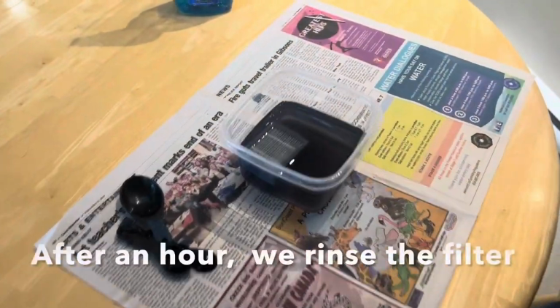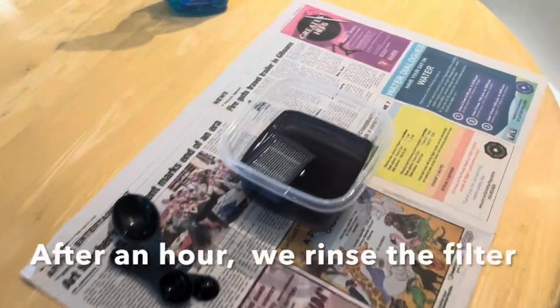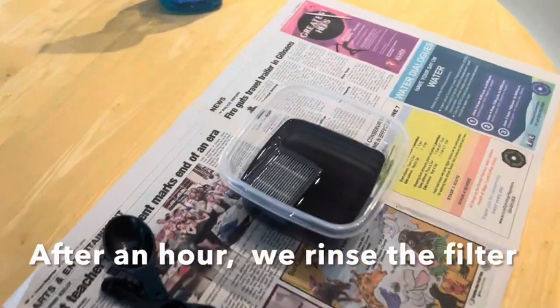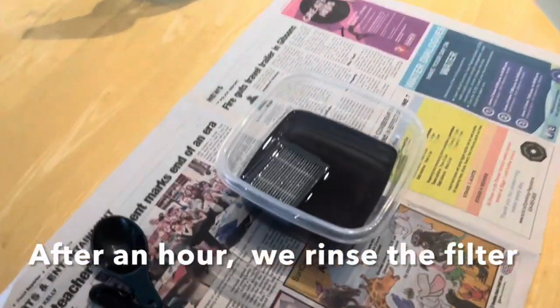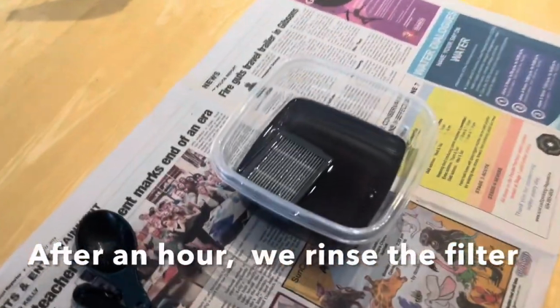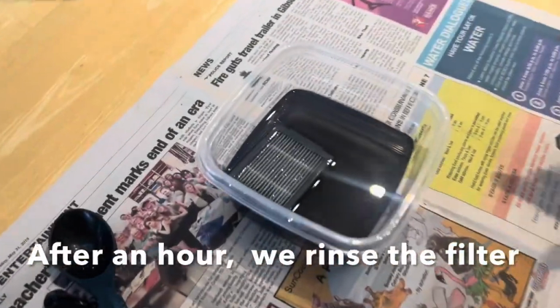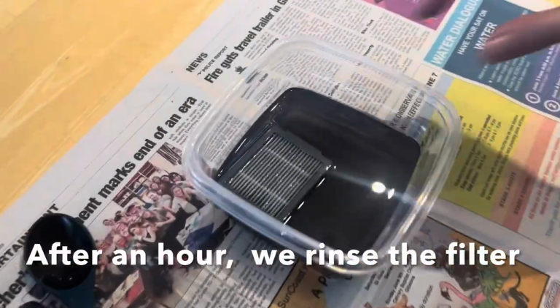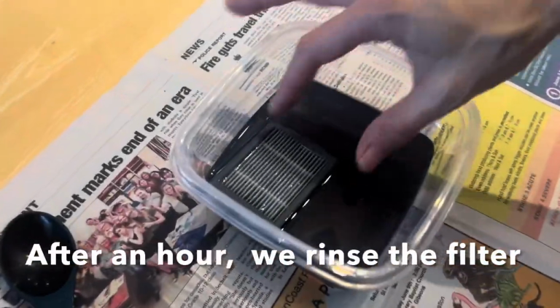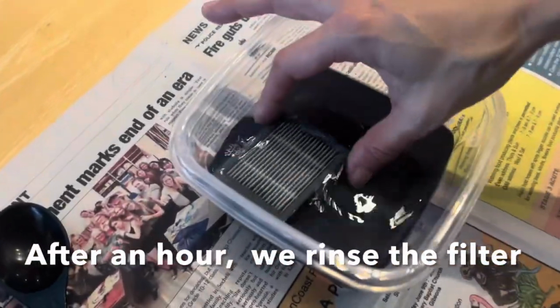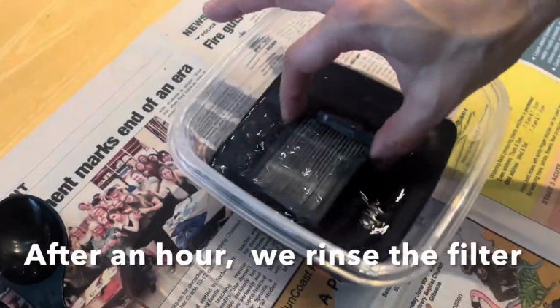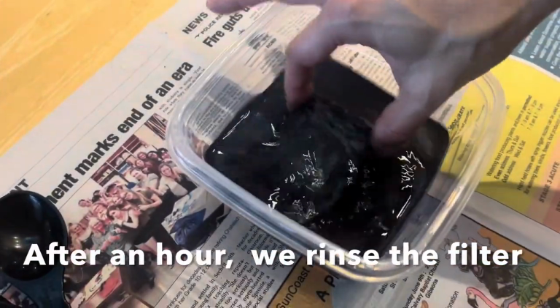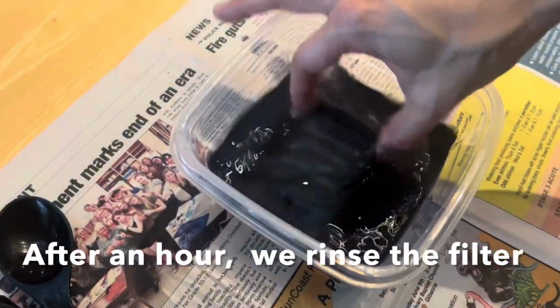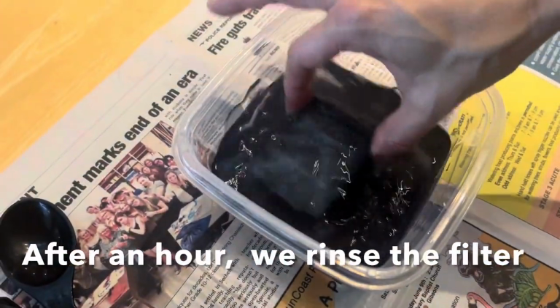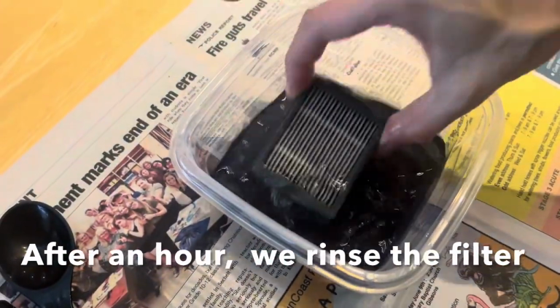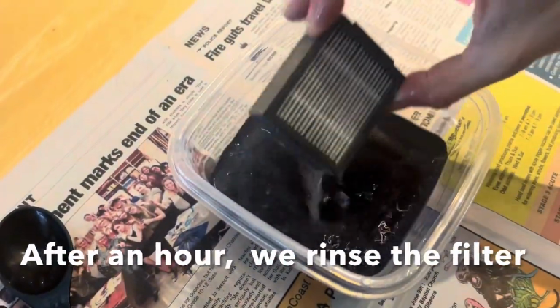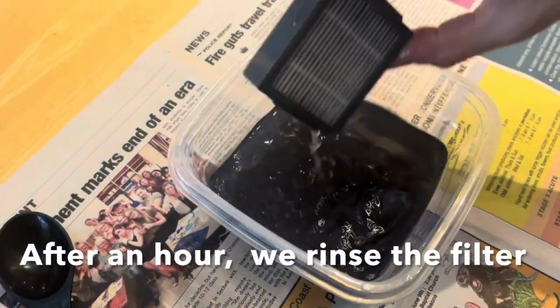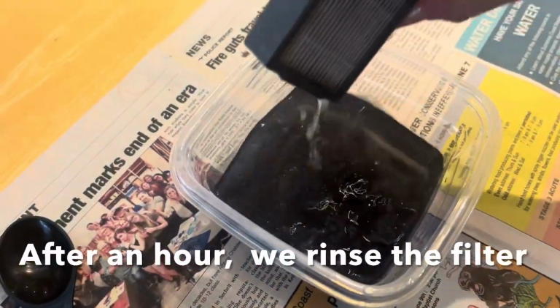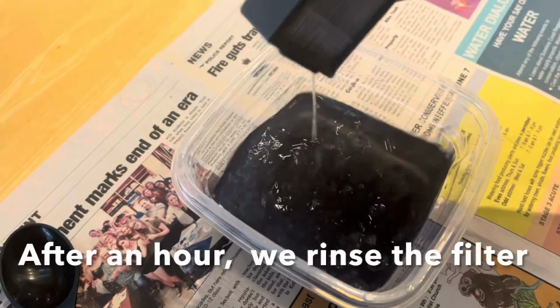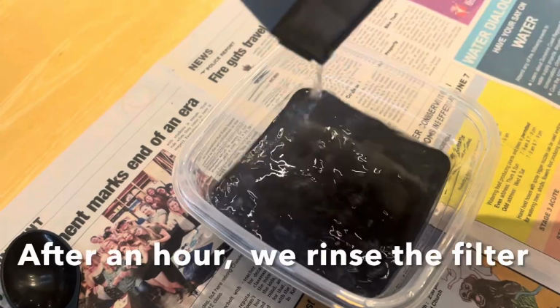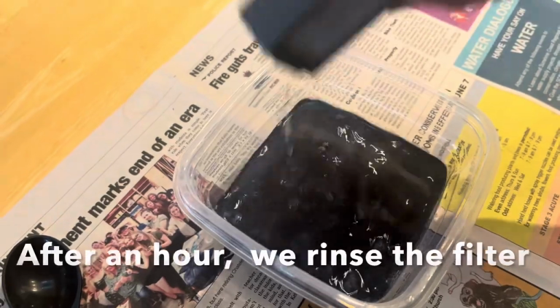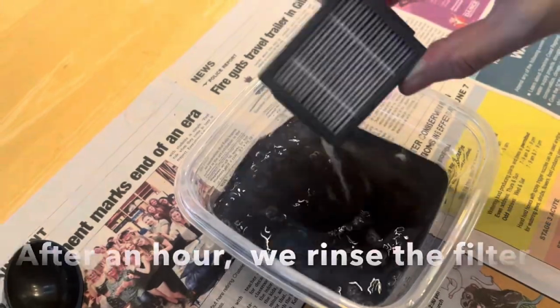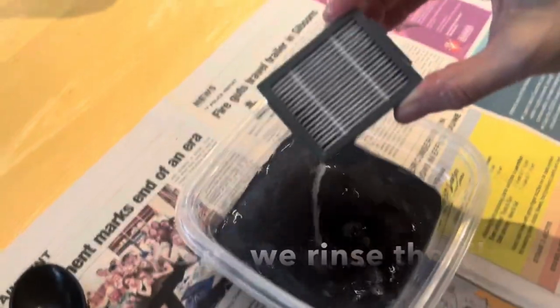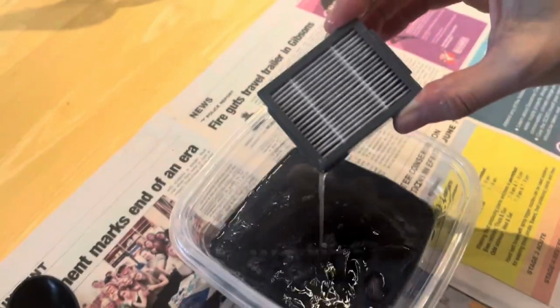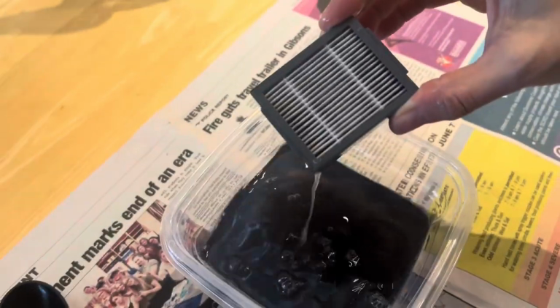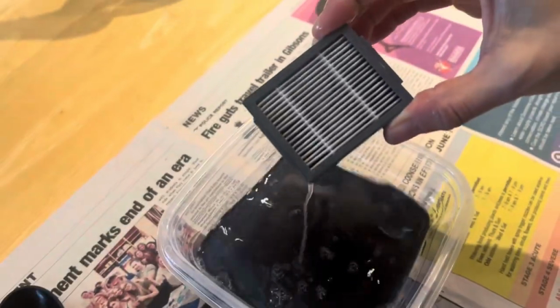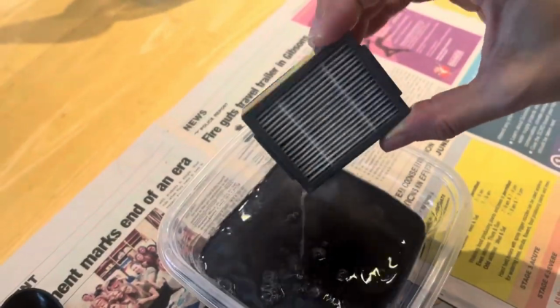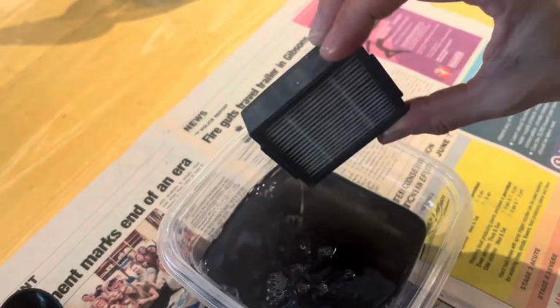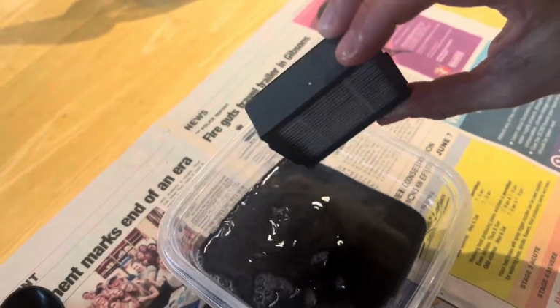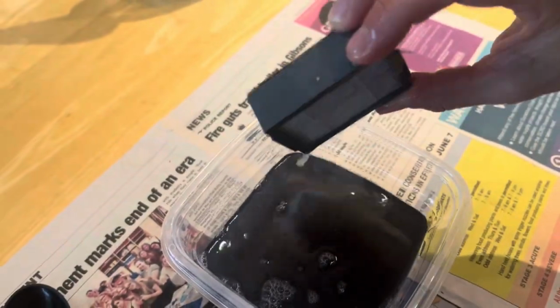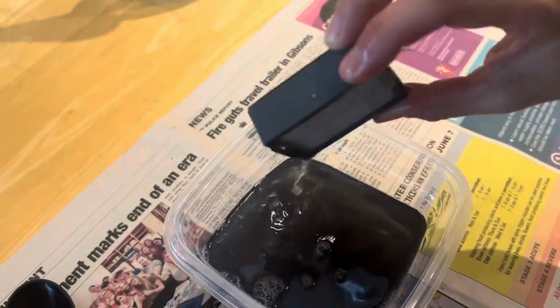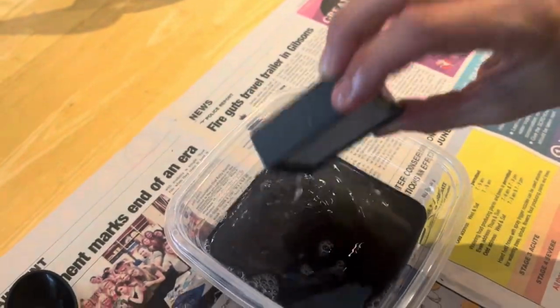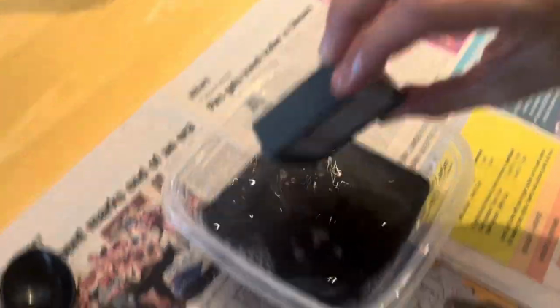After an hour, the water is filthy and black. Time to rinse the filter with clean water.